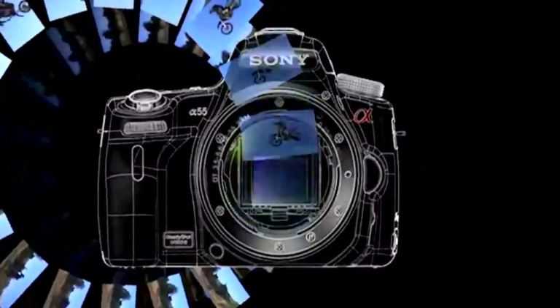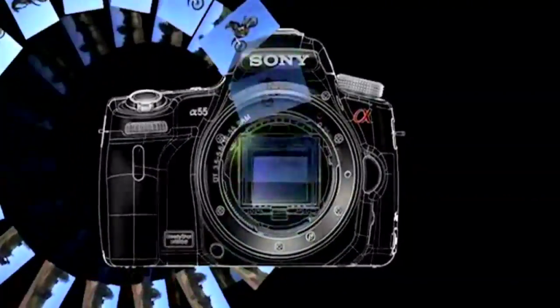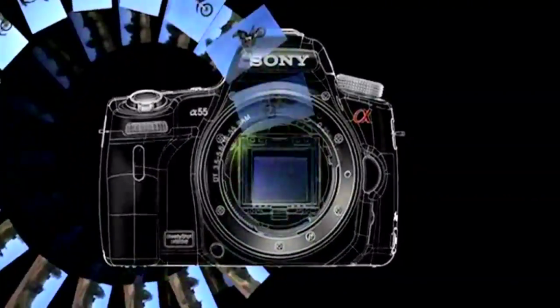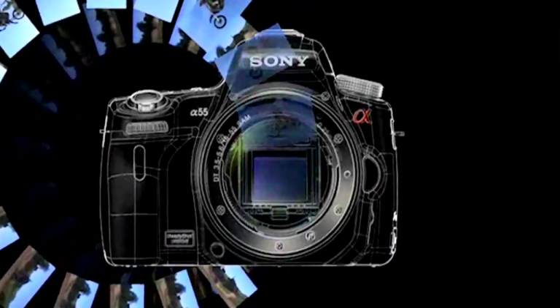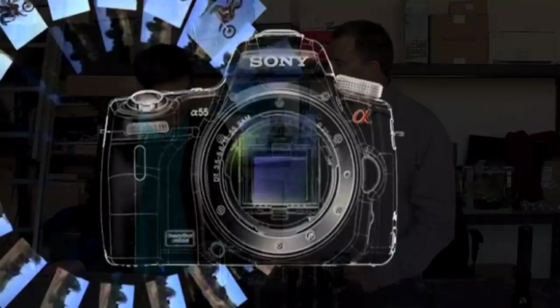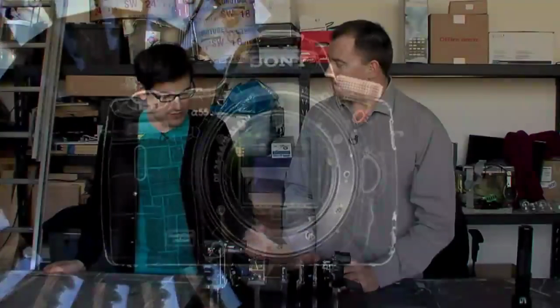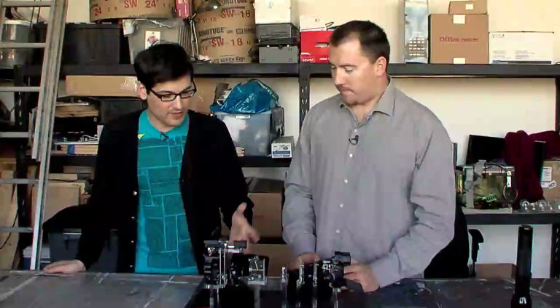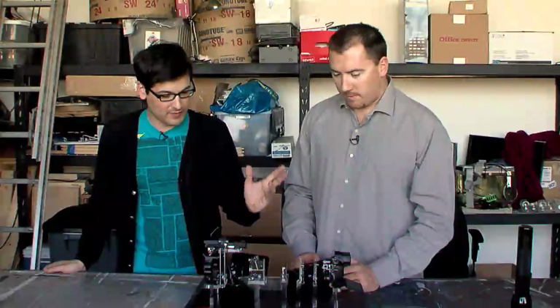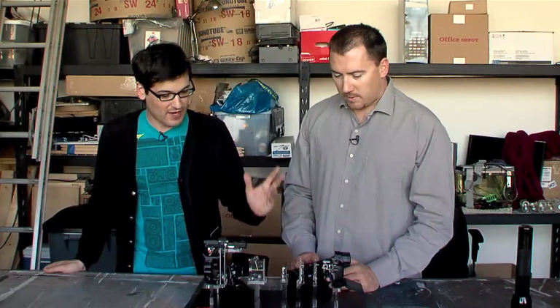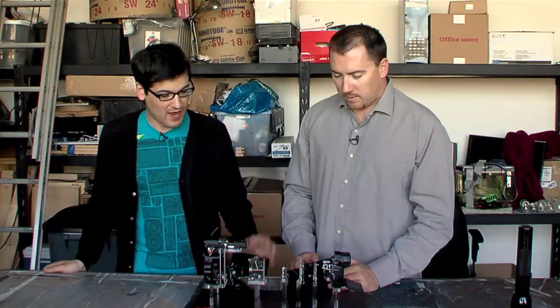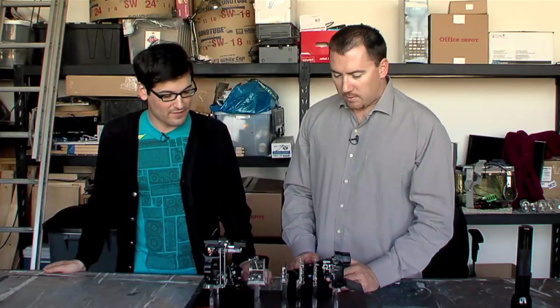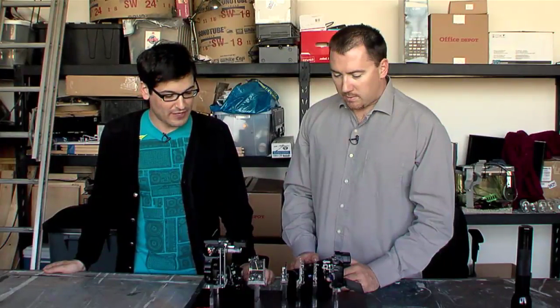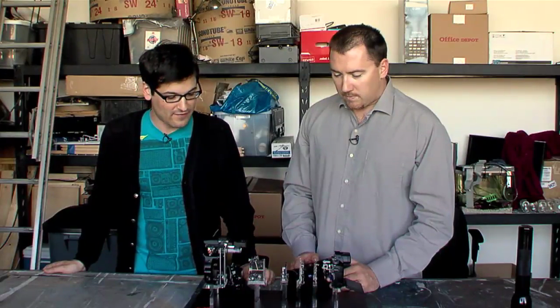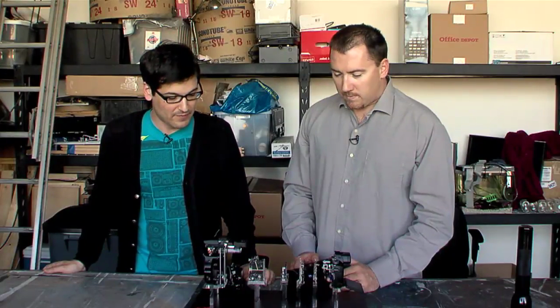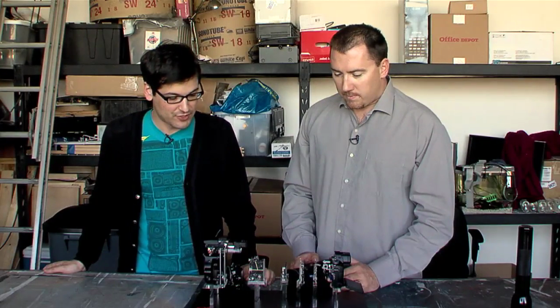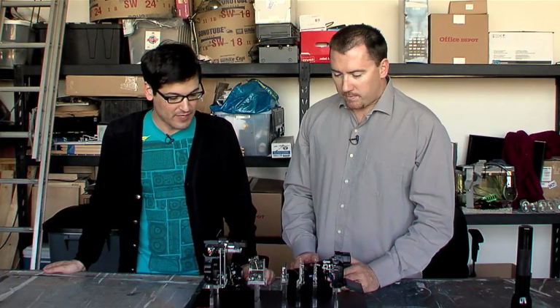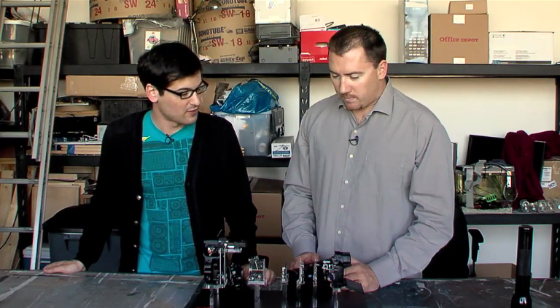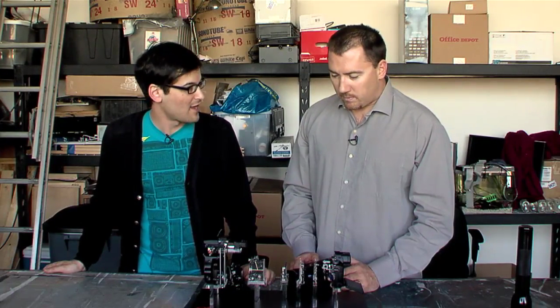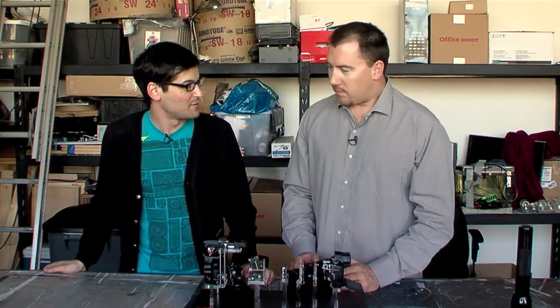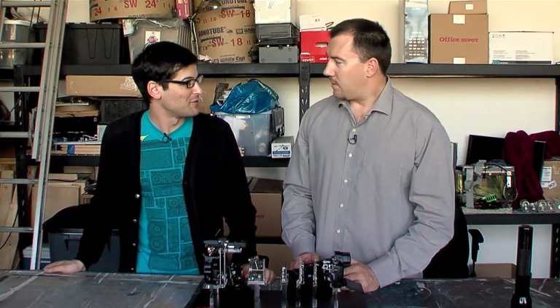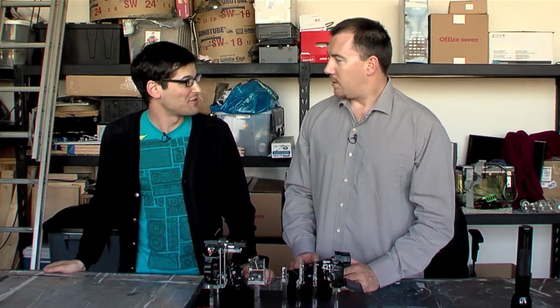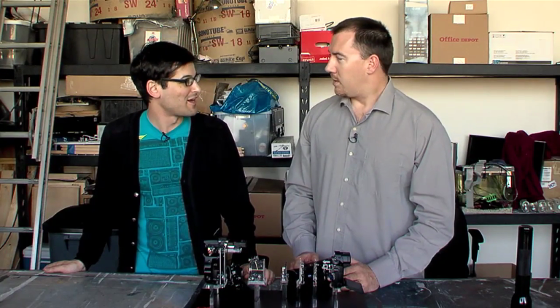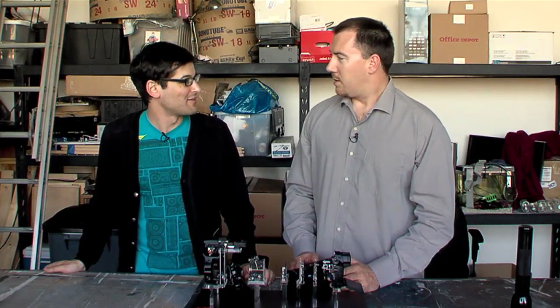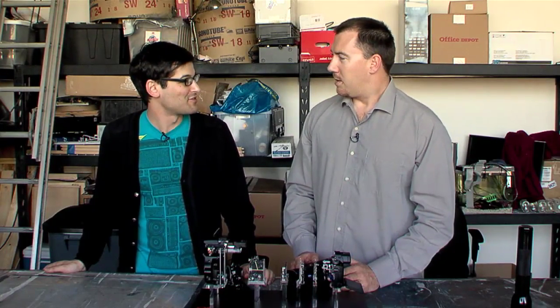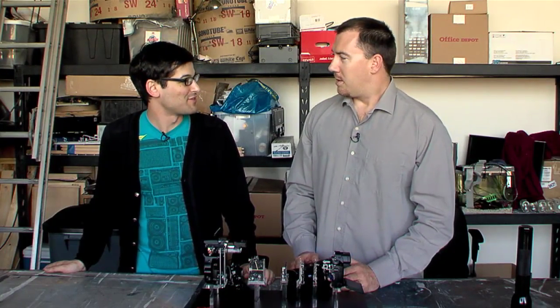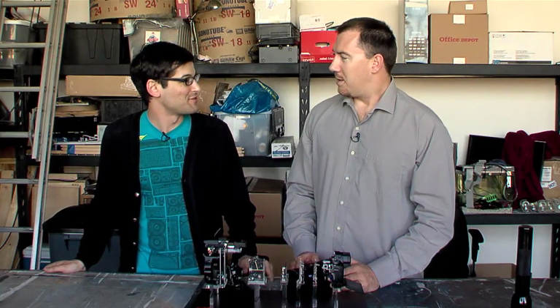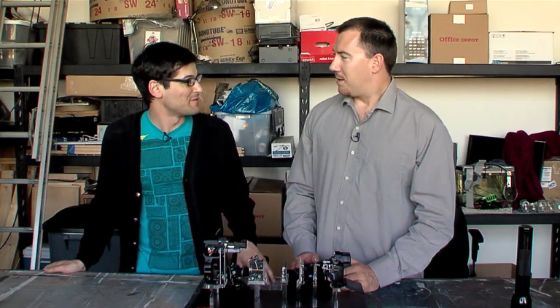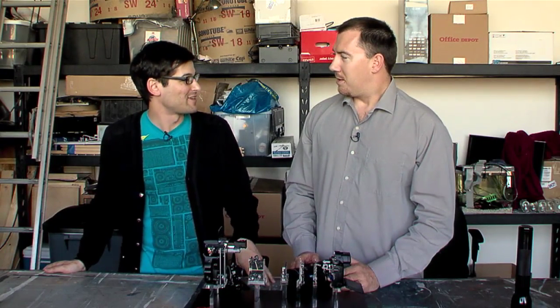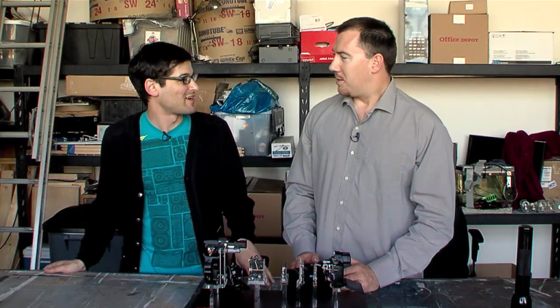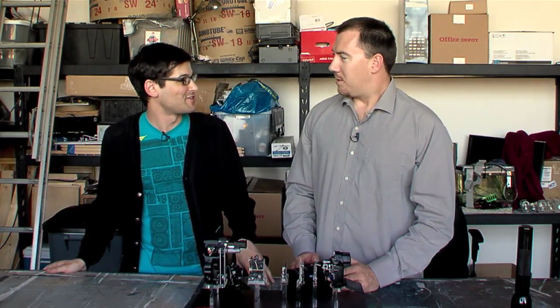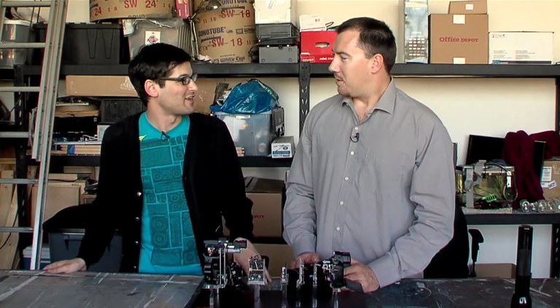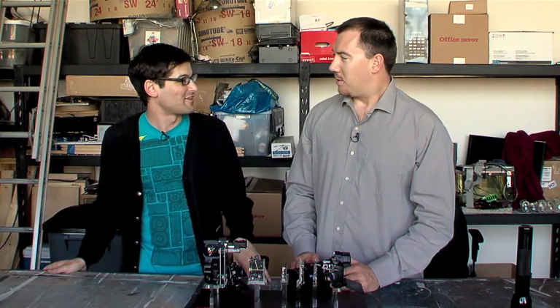Amazing. Thank you so much, man. I feel like I have a much better grasp of what's going on in this translucent mirror technology now.